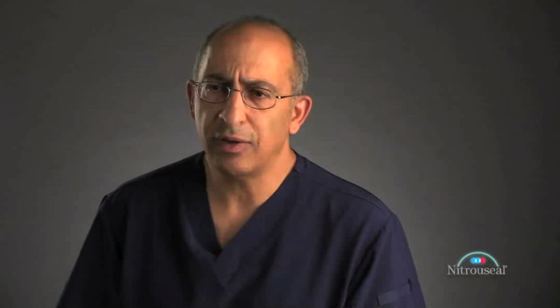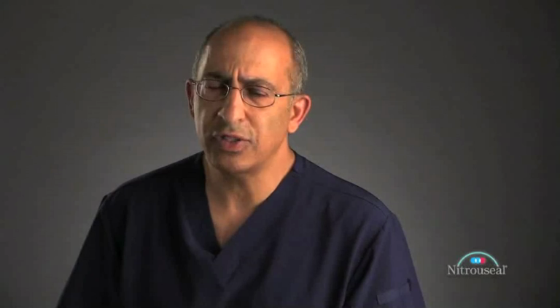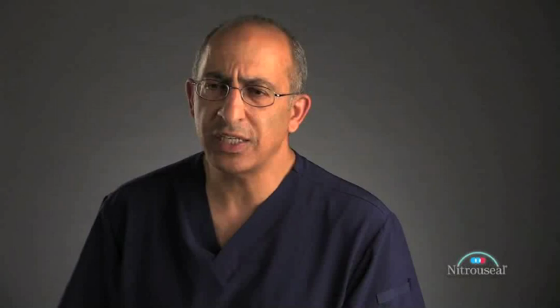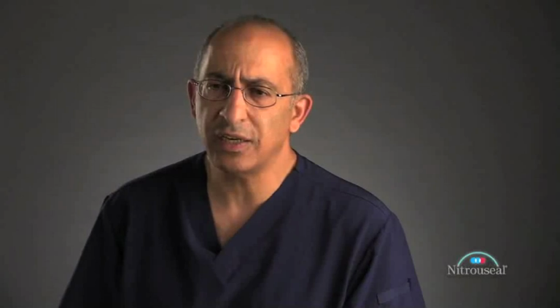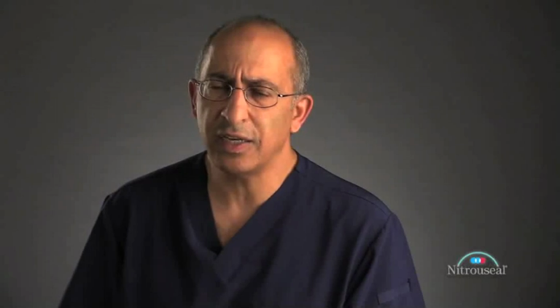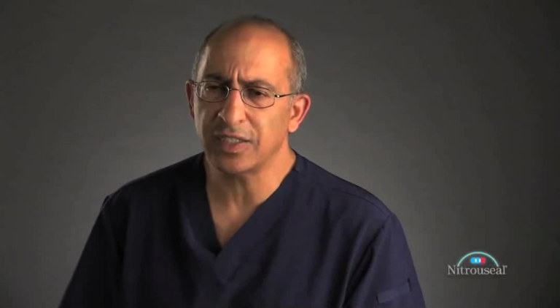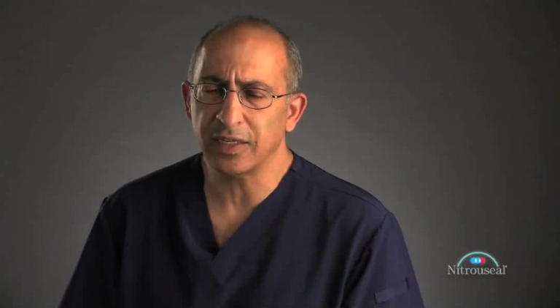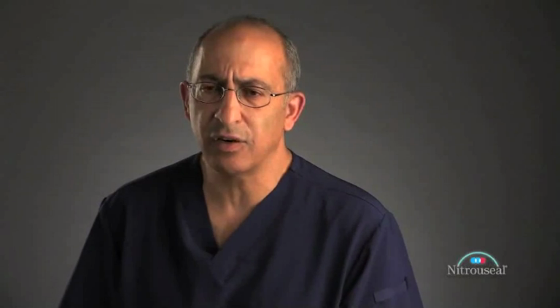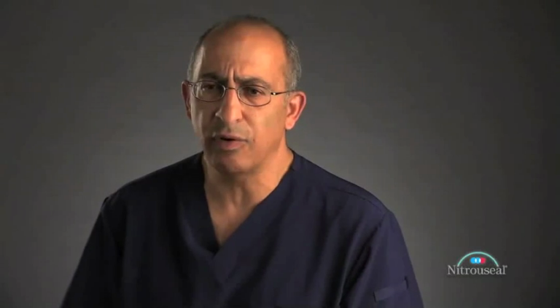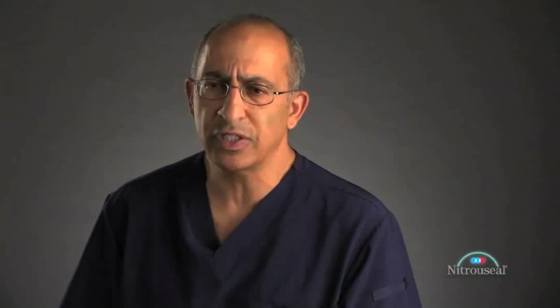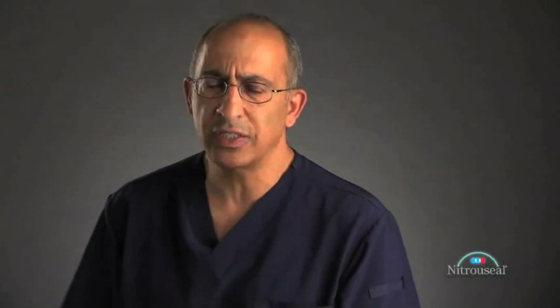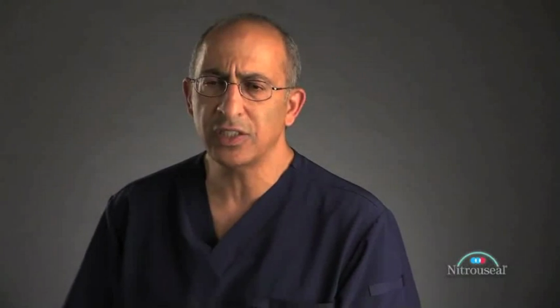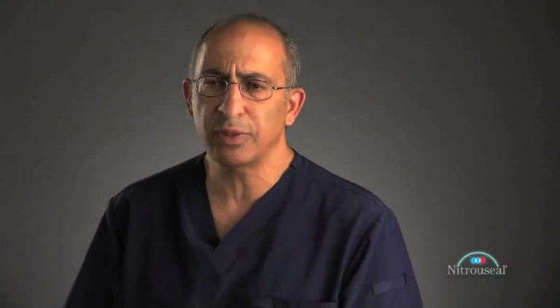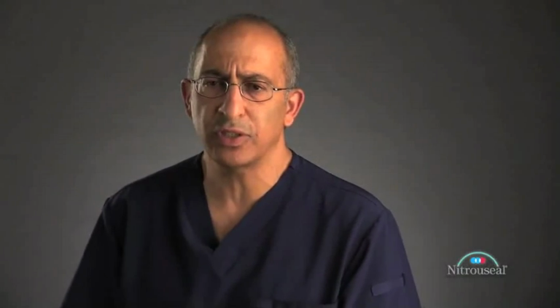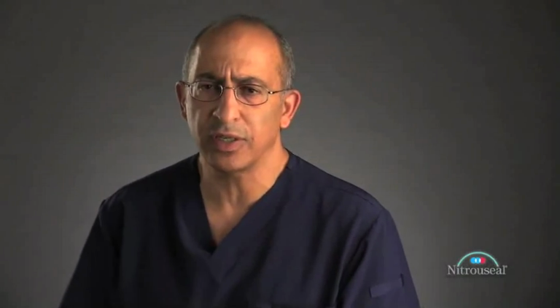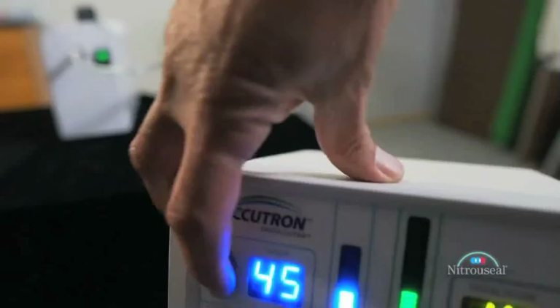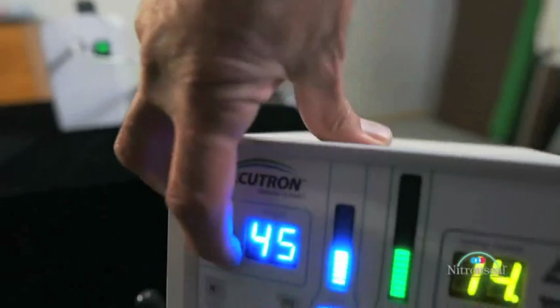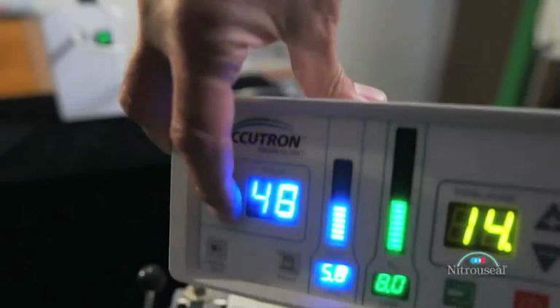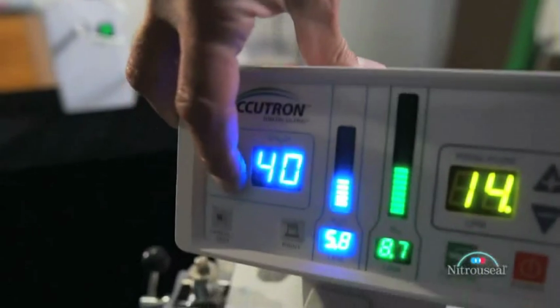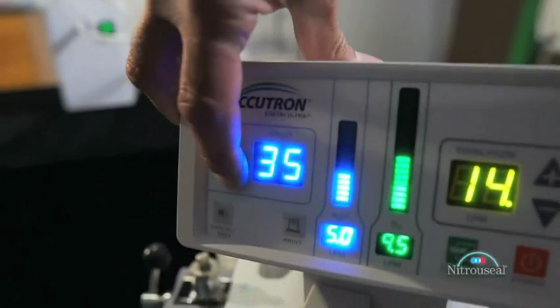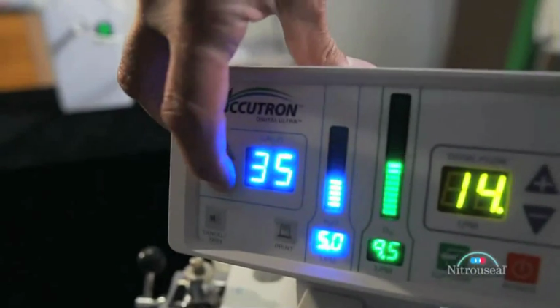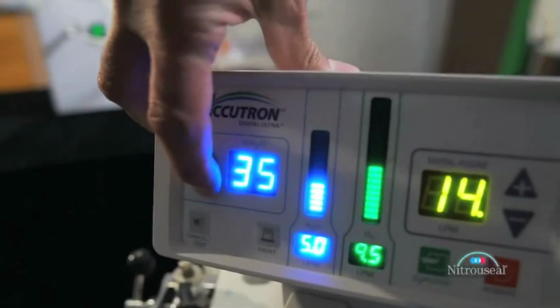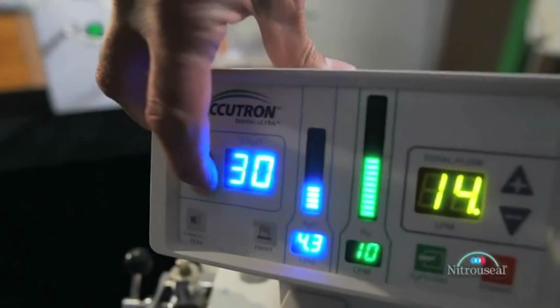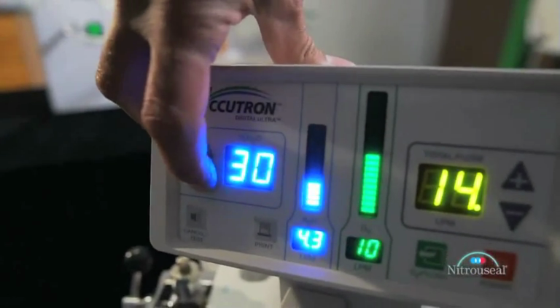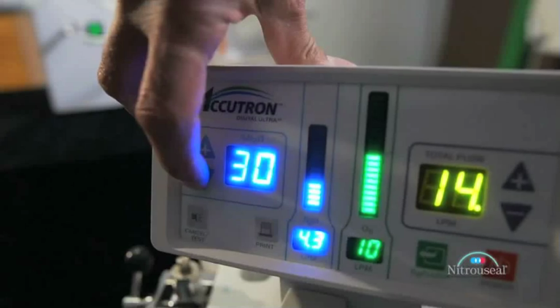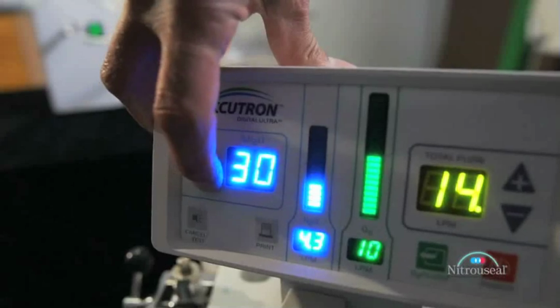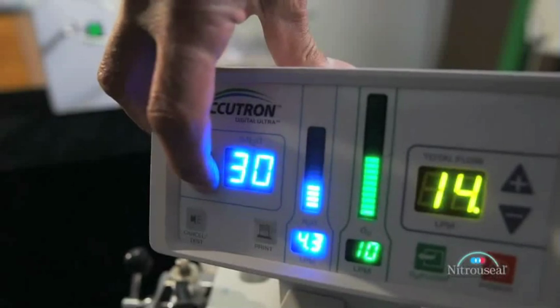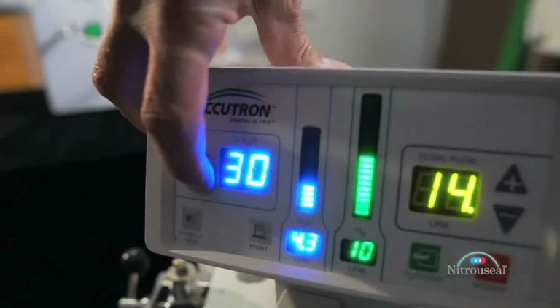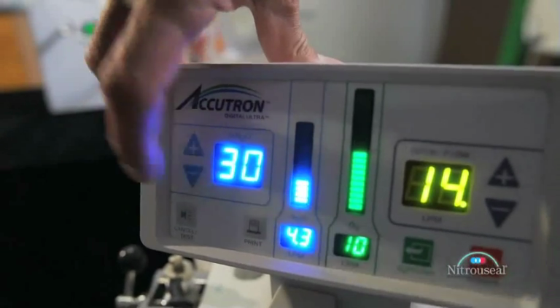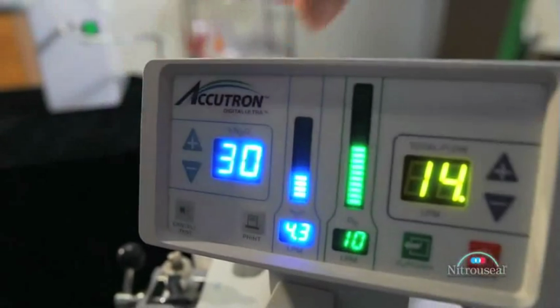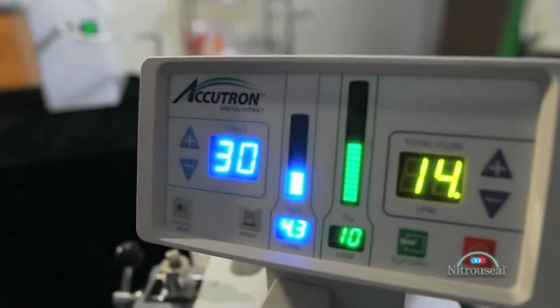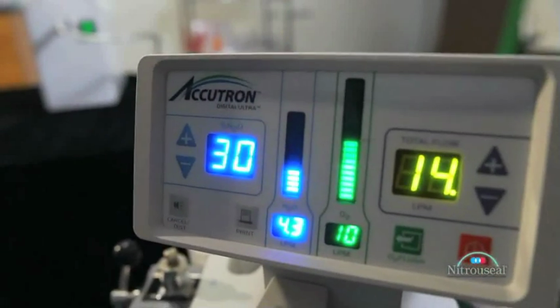If you see any signs of over-sedation, simply turn the nitrous concentration down. You can get the effect fairly rapidly.